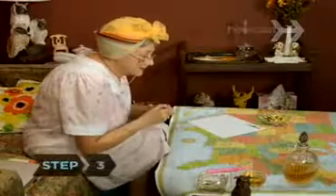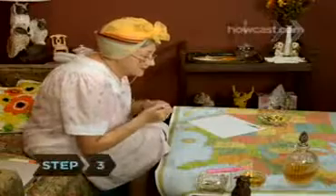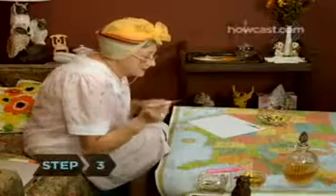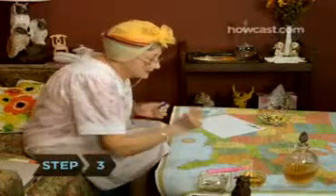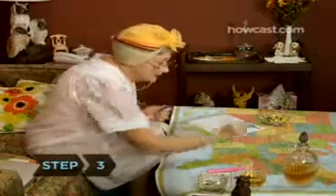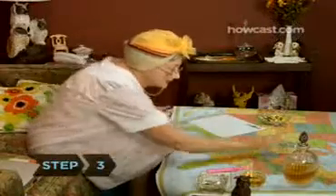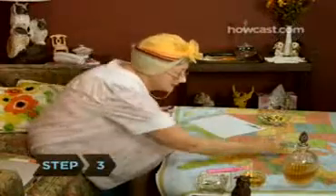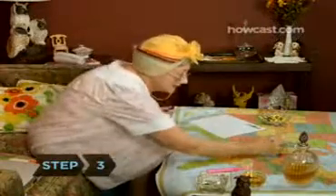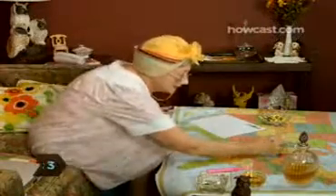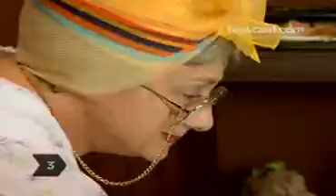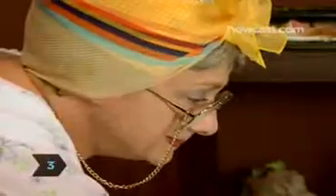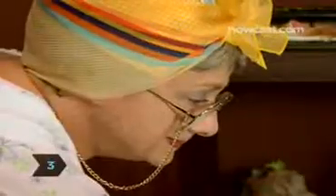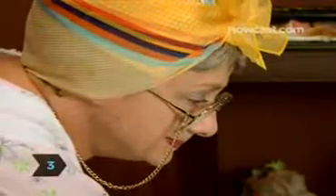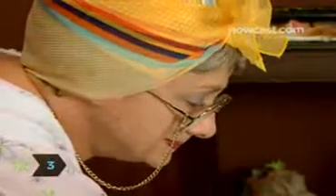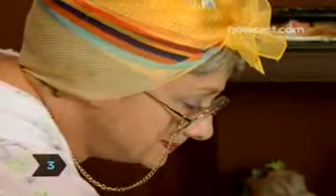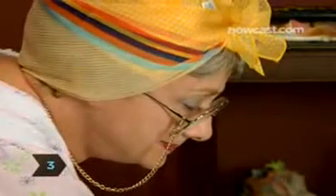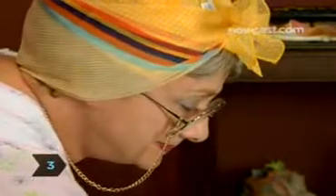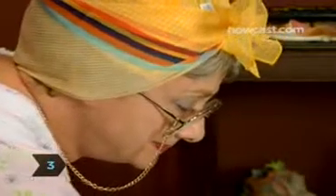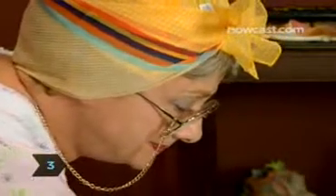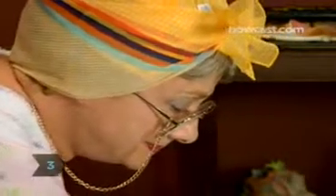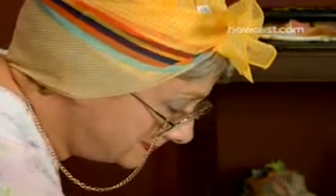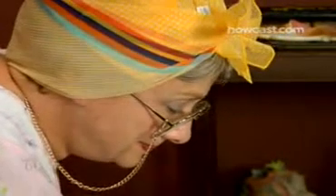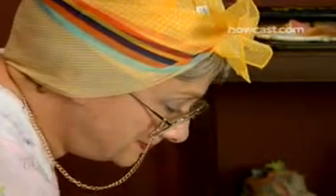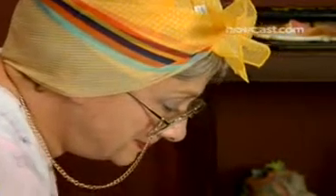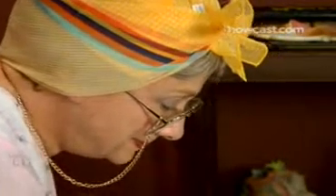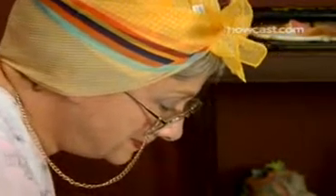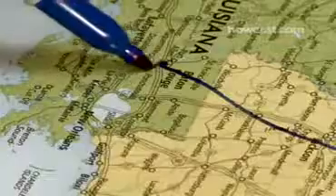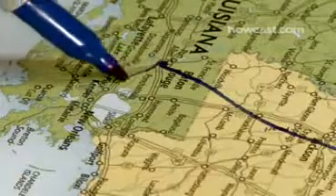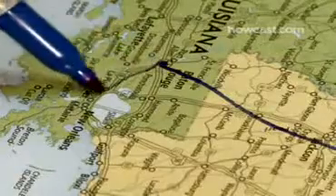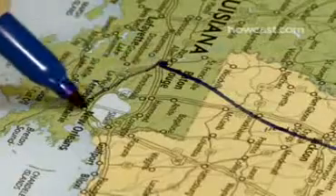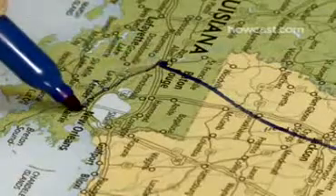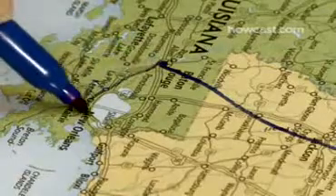Step 3: Consider alternate airports. Say you want to go to New Orleans — flying into Baton Rouge may be cheaper, and it's only an hour away.